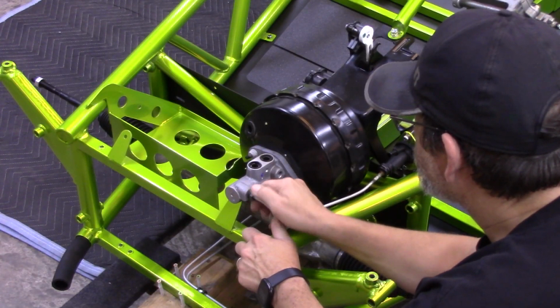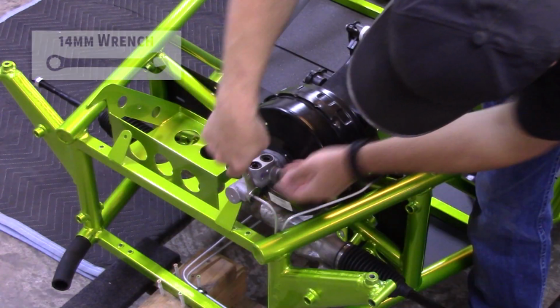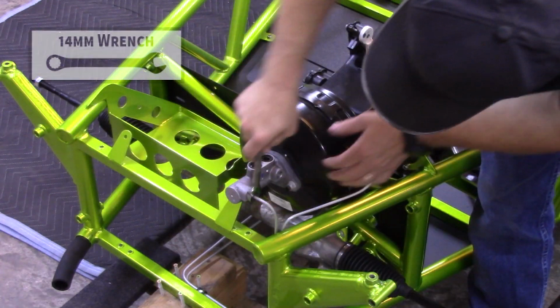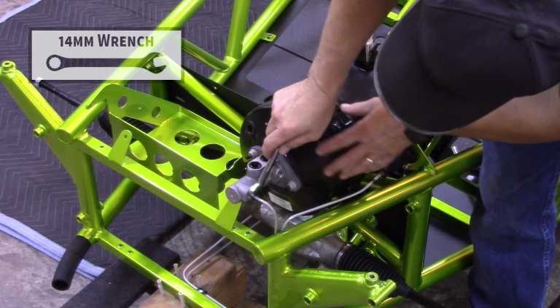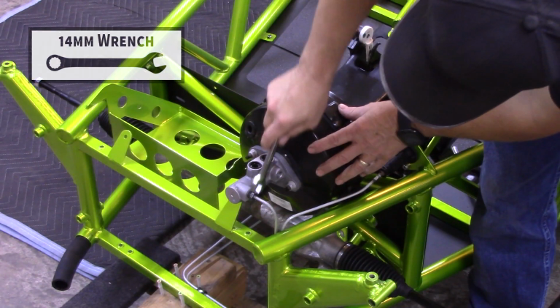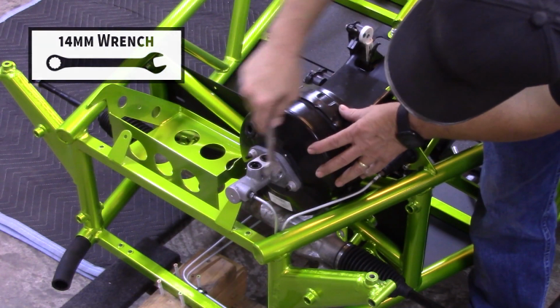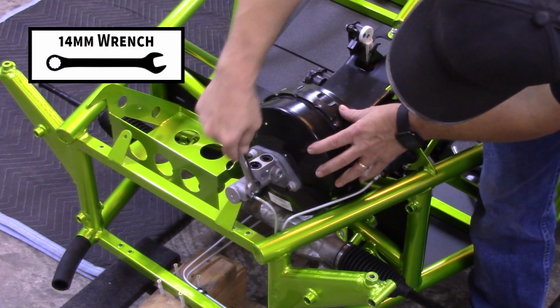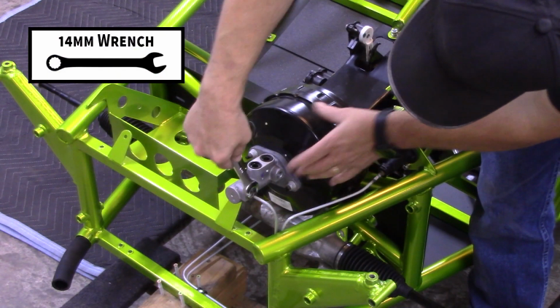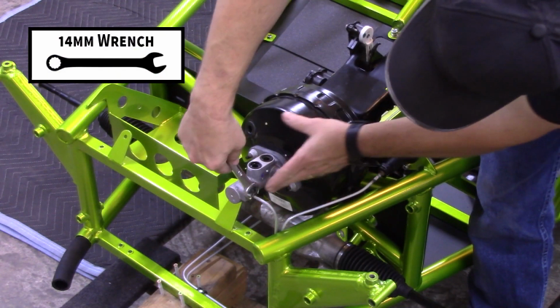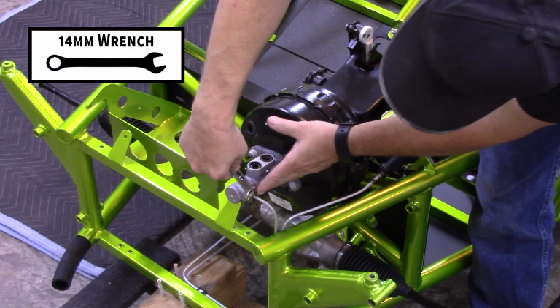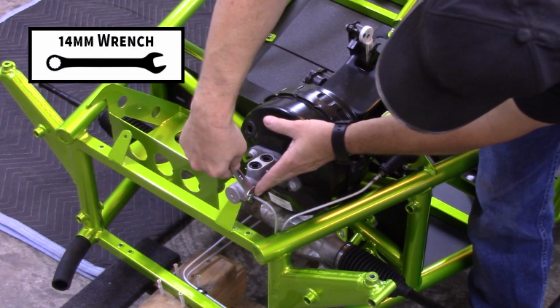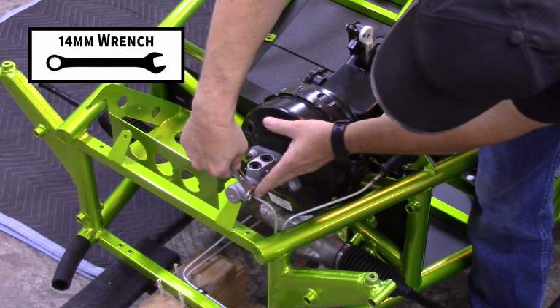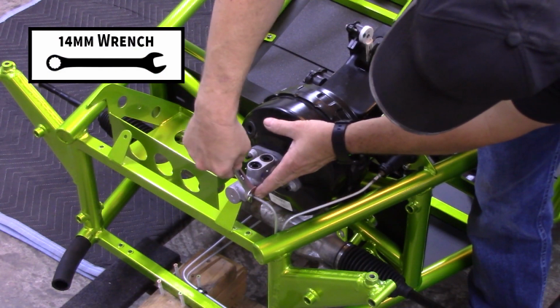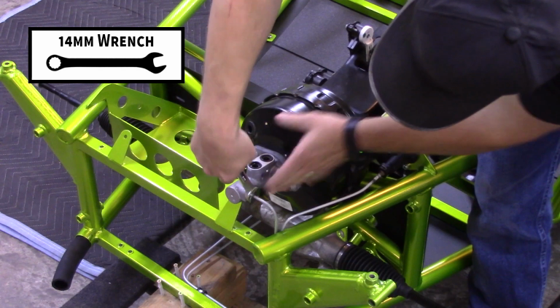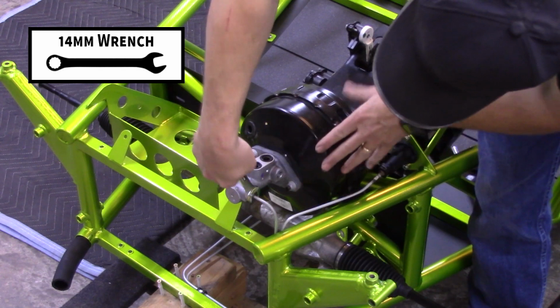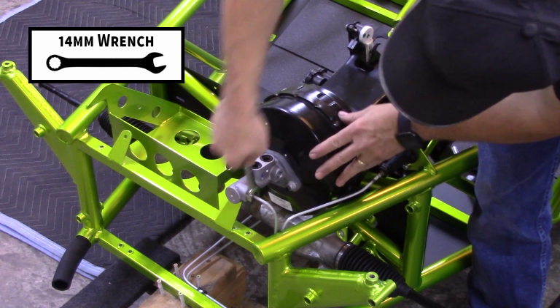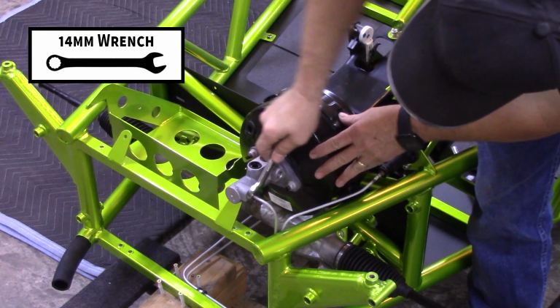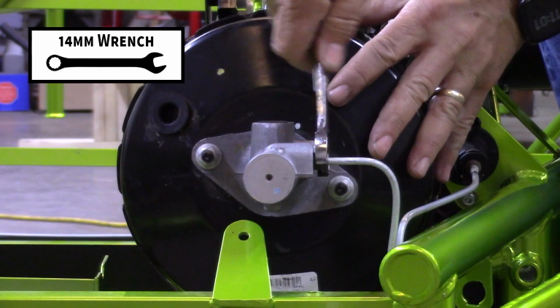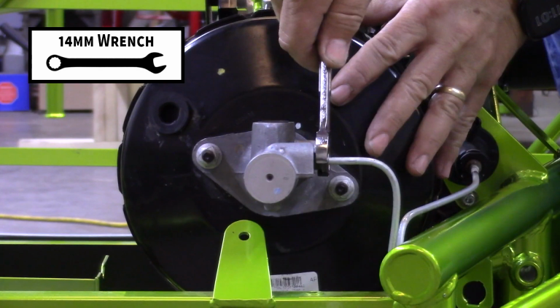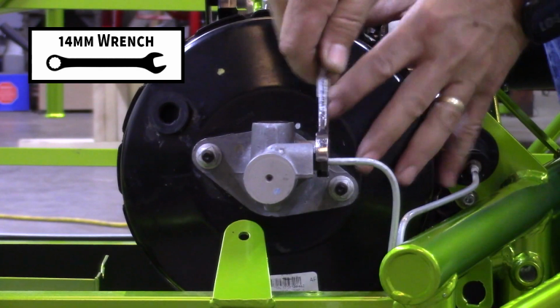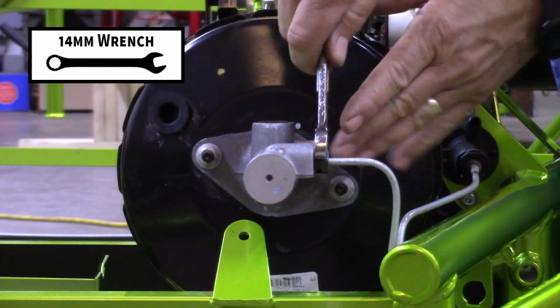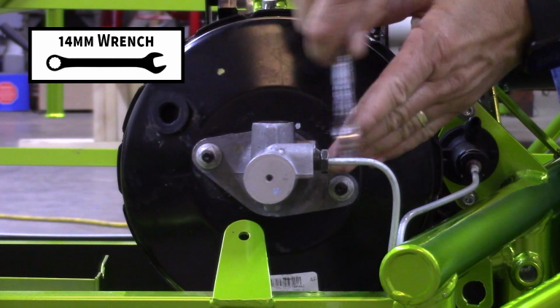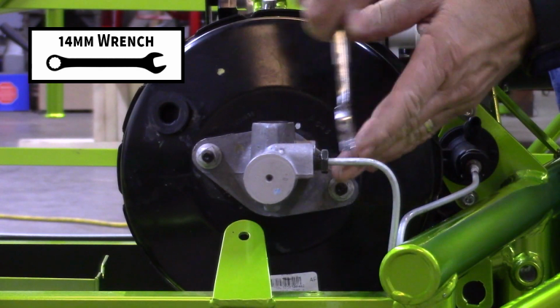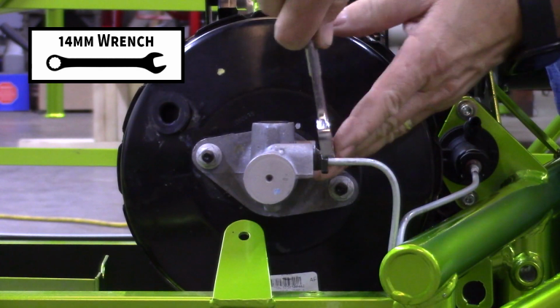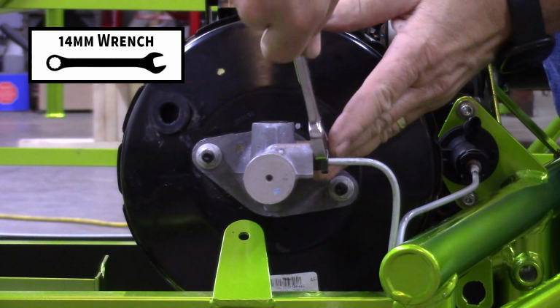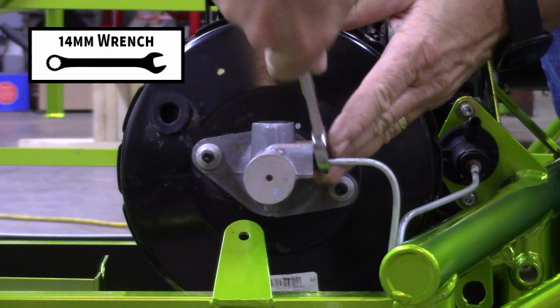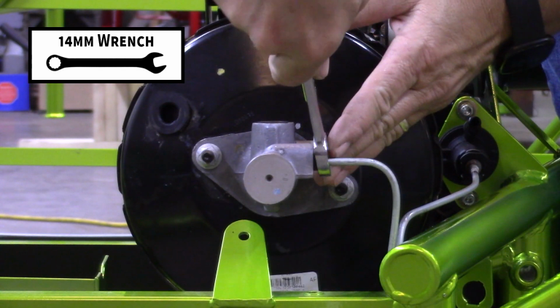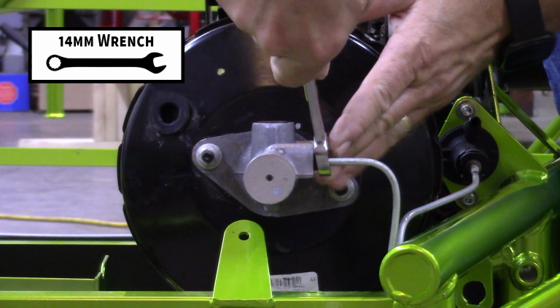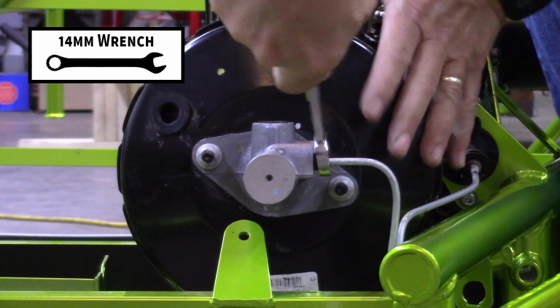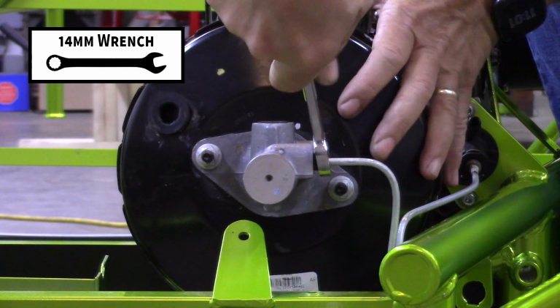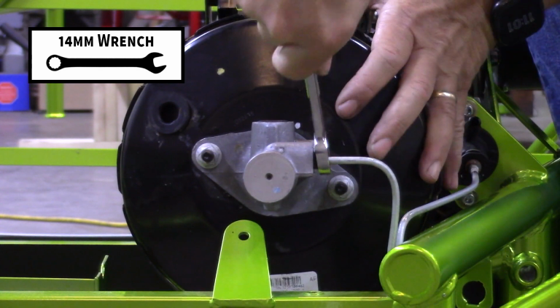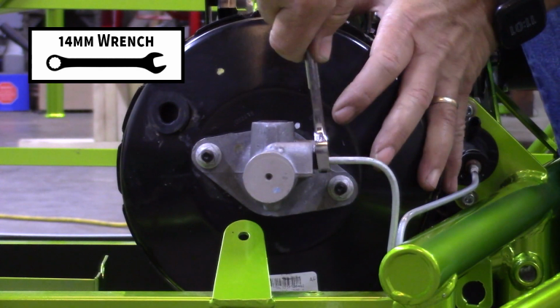Tighten the brake tube nut. At first it will feel soft as the flare is crushed into the port. Tighten until it feels solid.